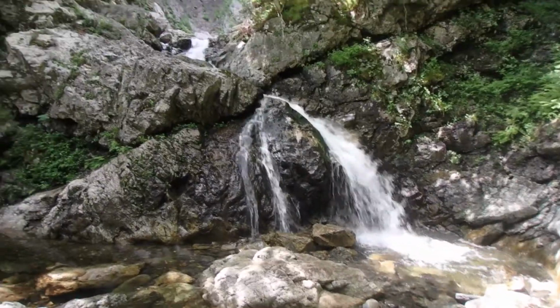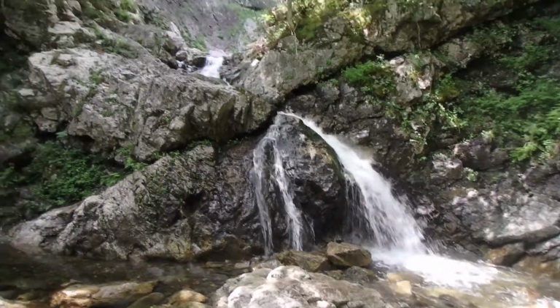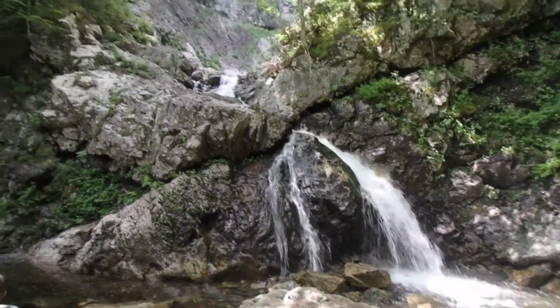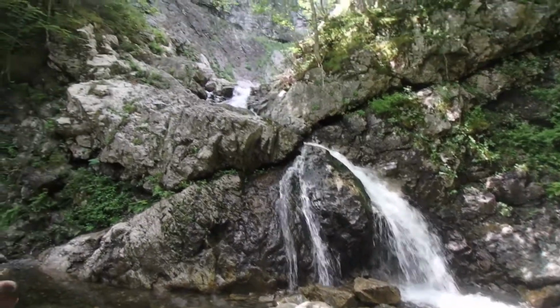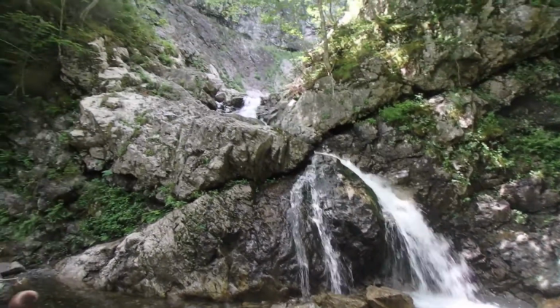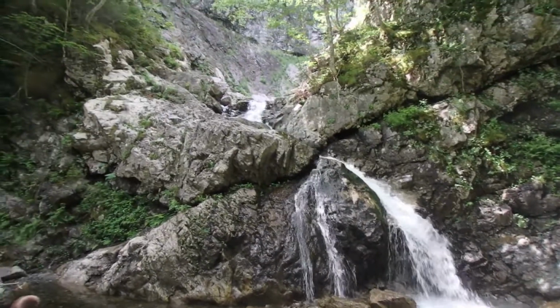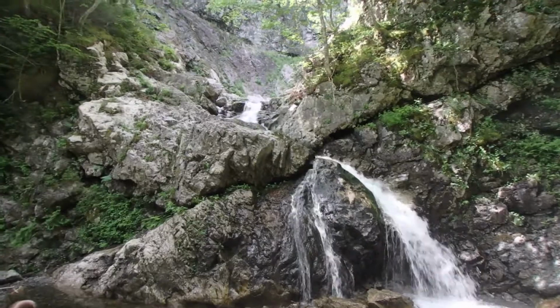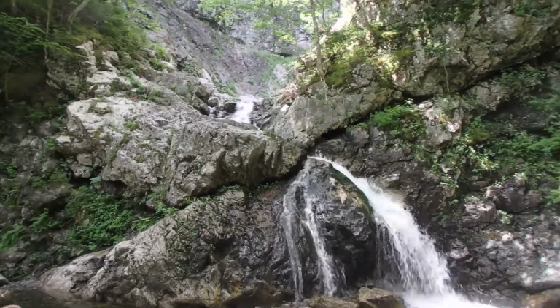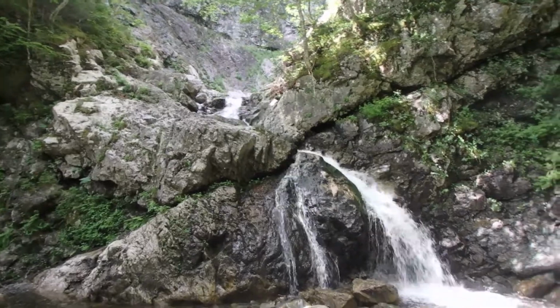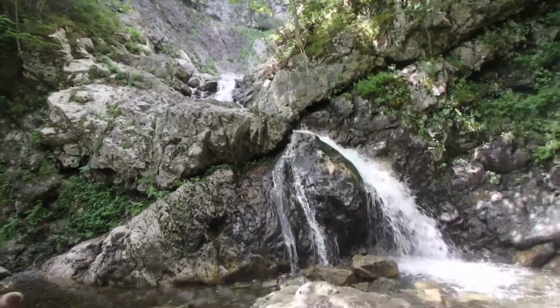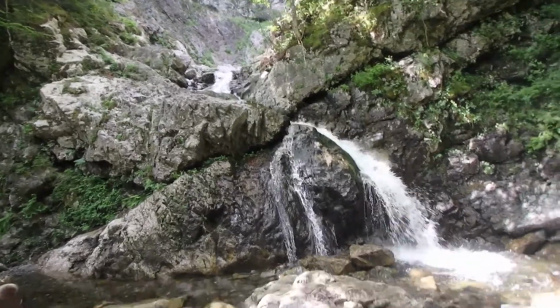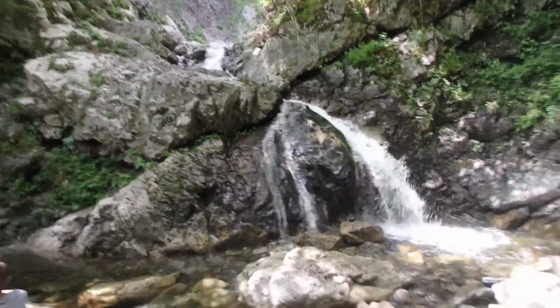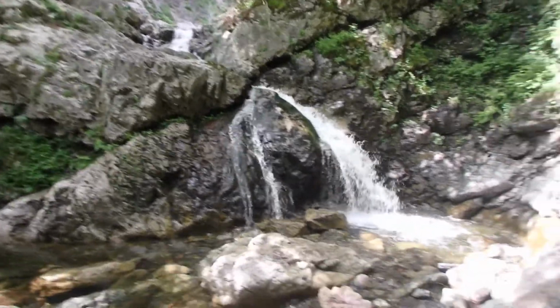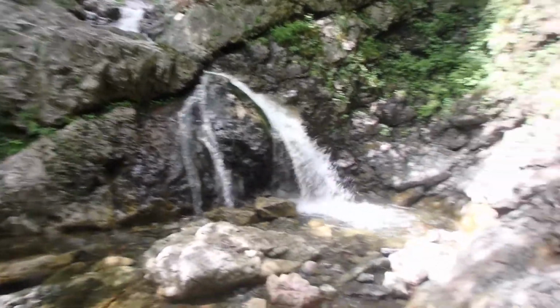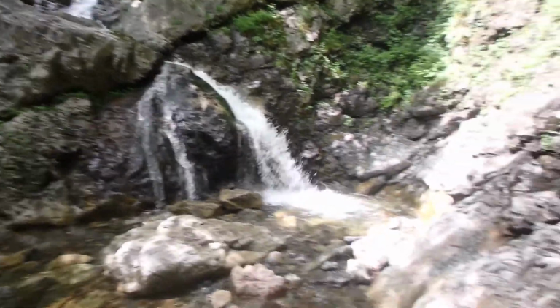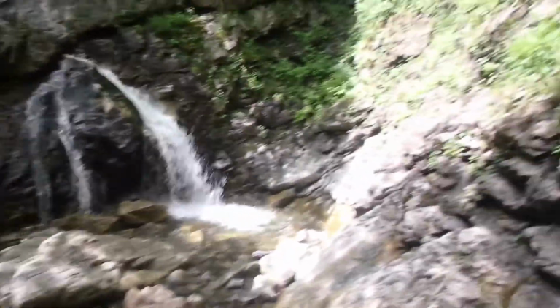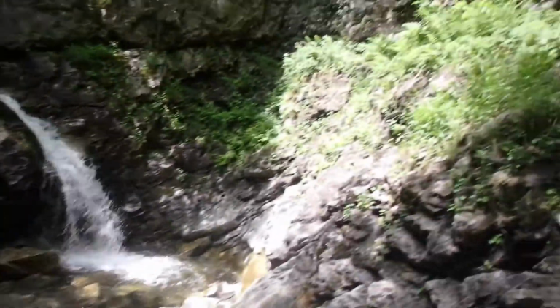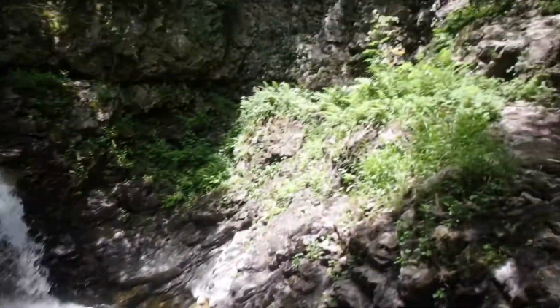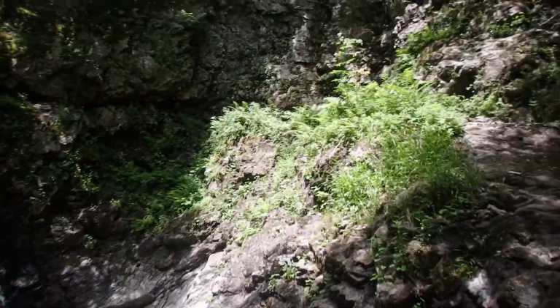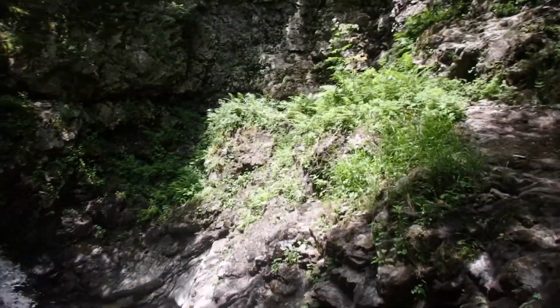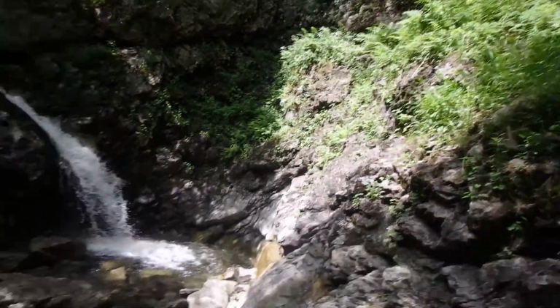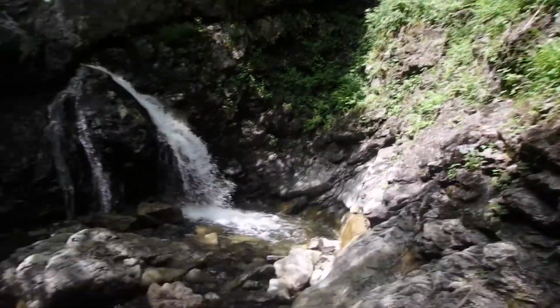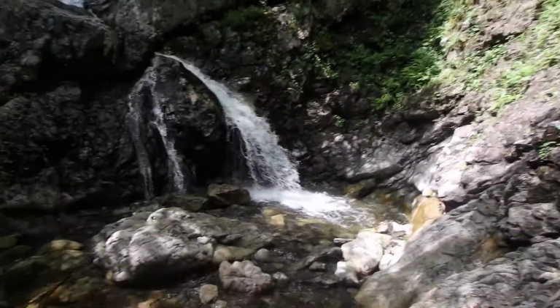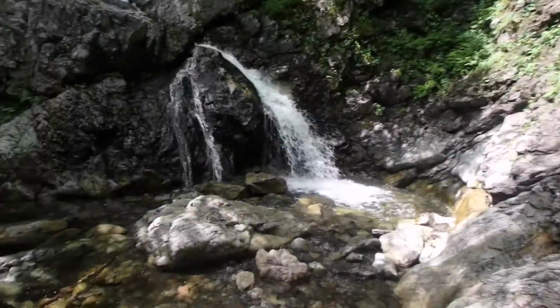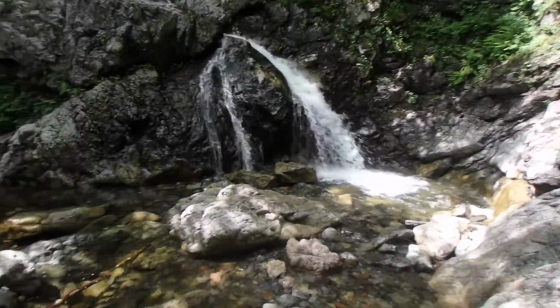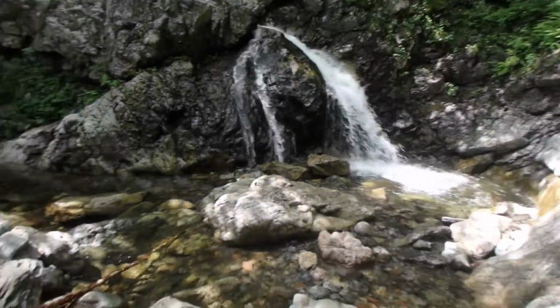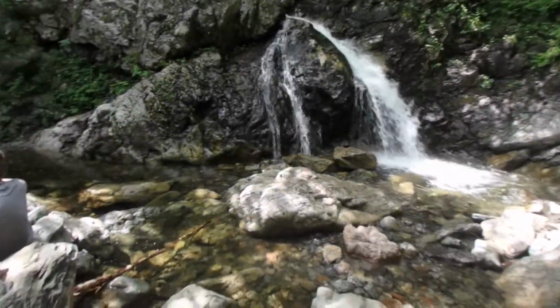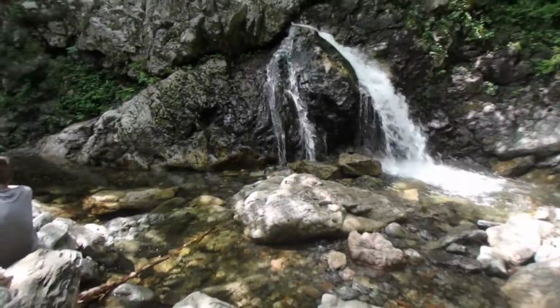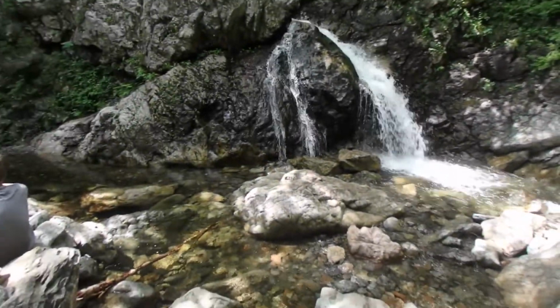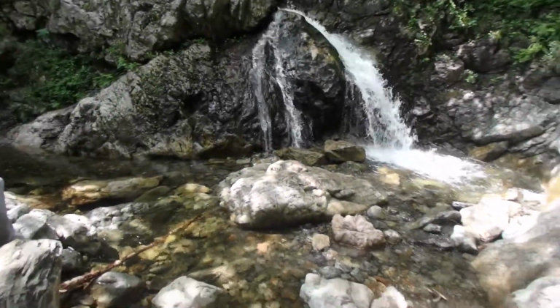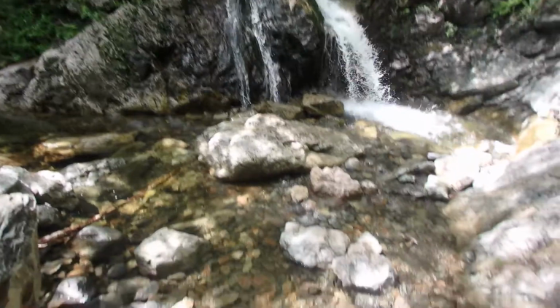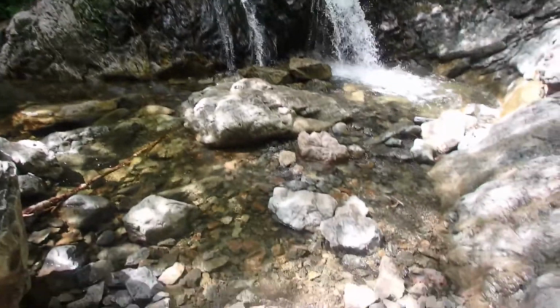Yeah, this is the view from the other side. It's a nice little spot. It really is. I saw a couple swimming here earlier.